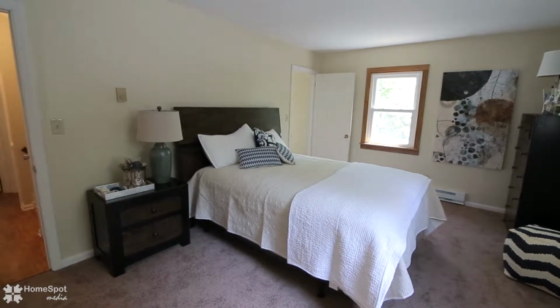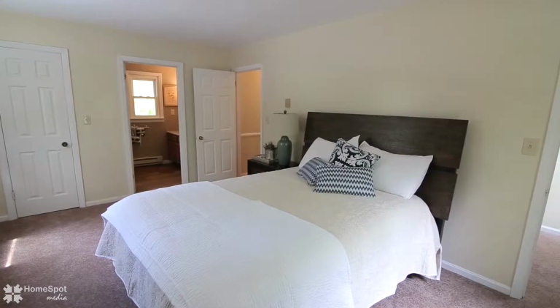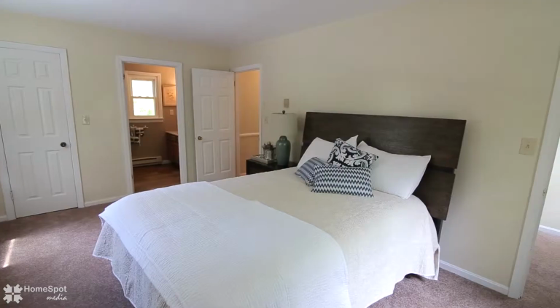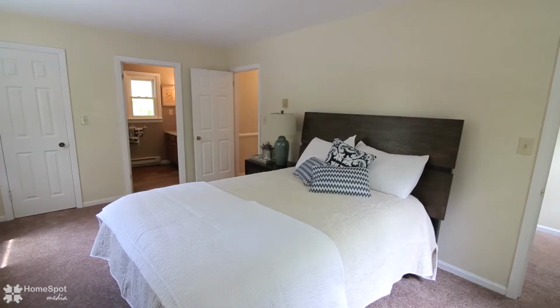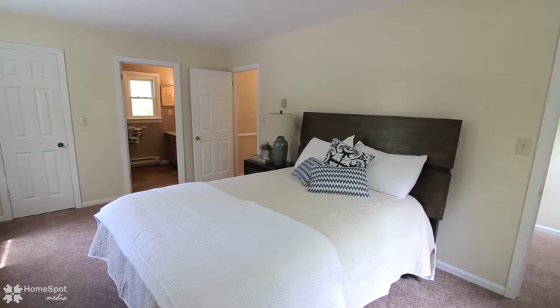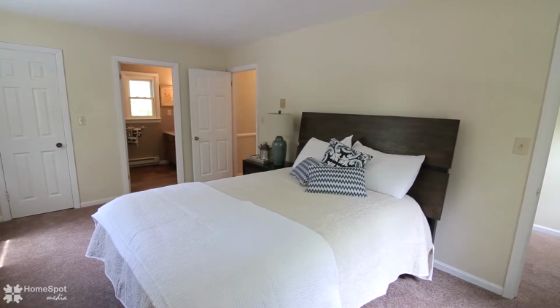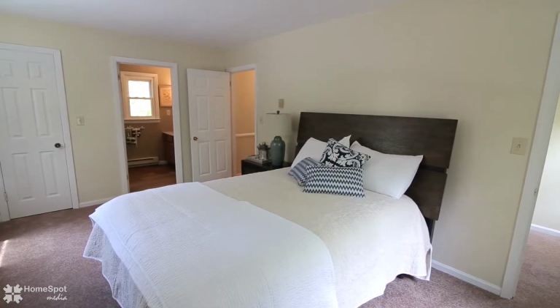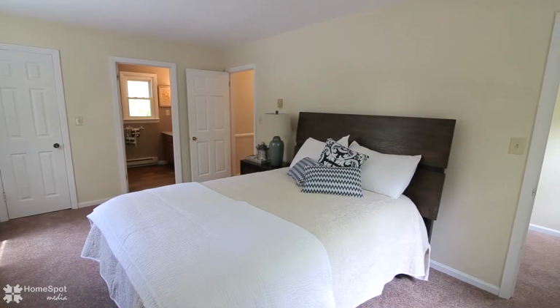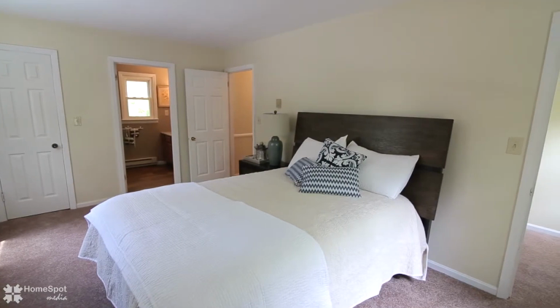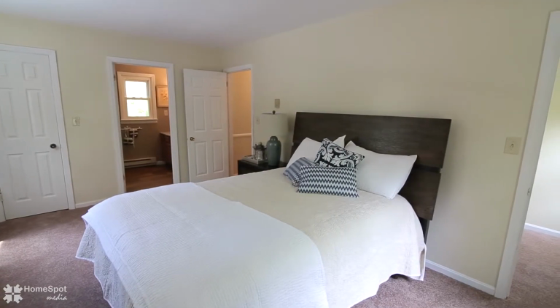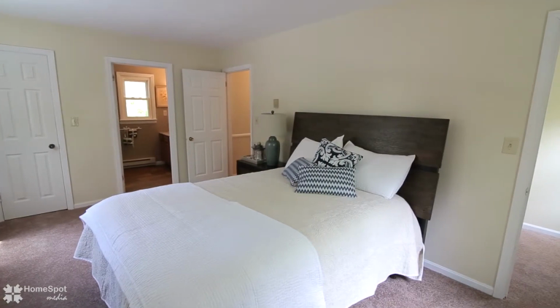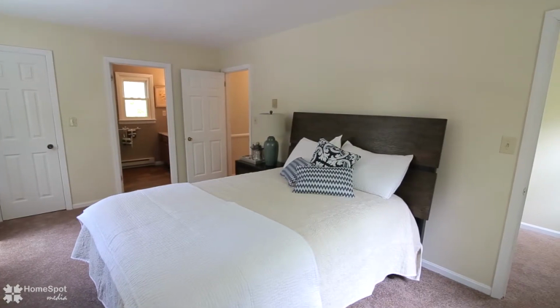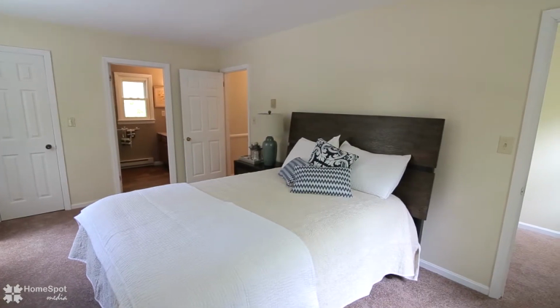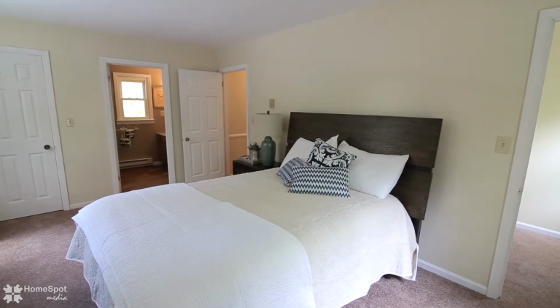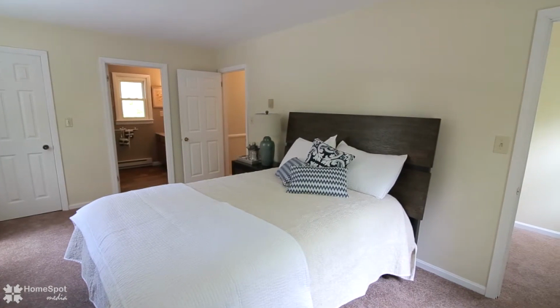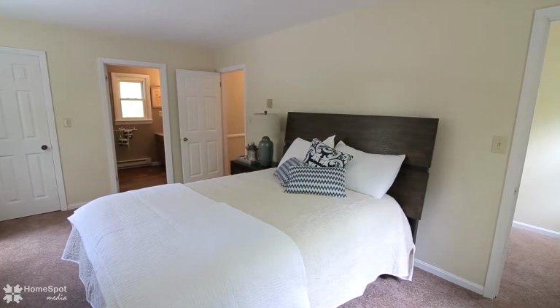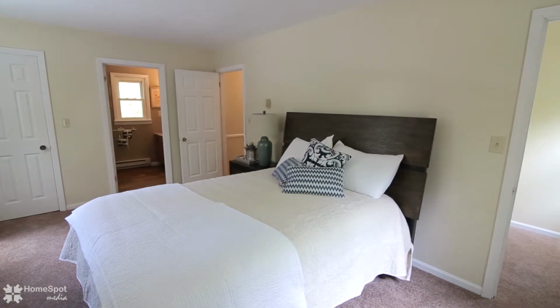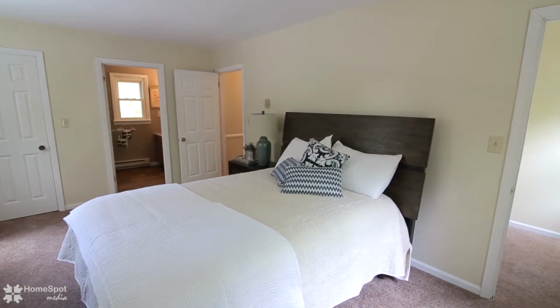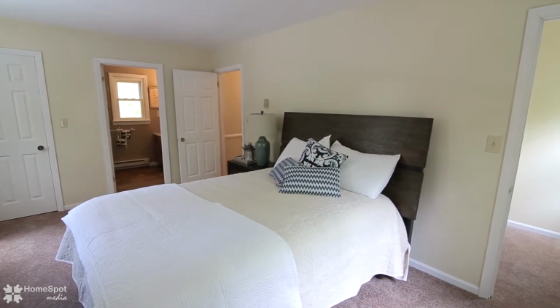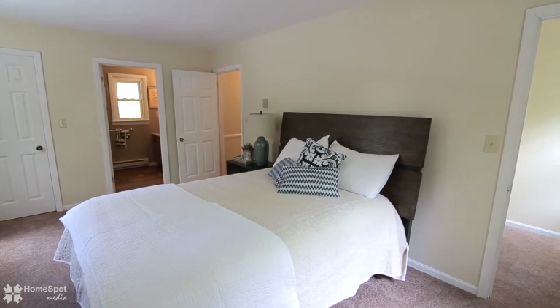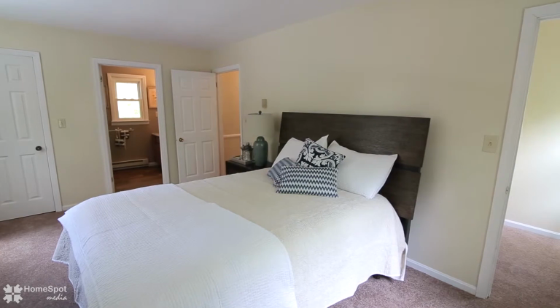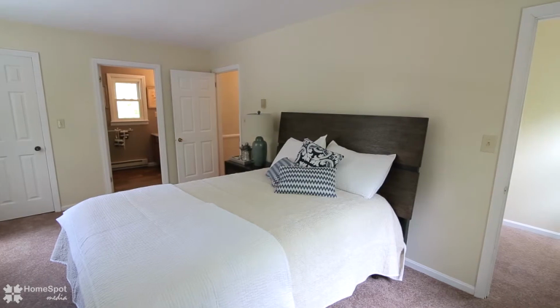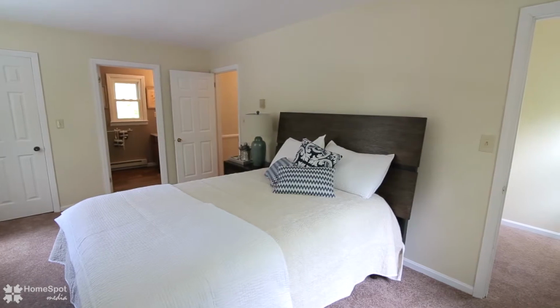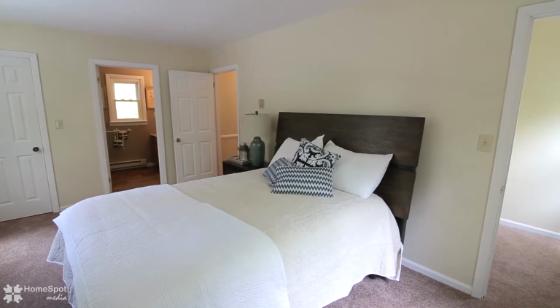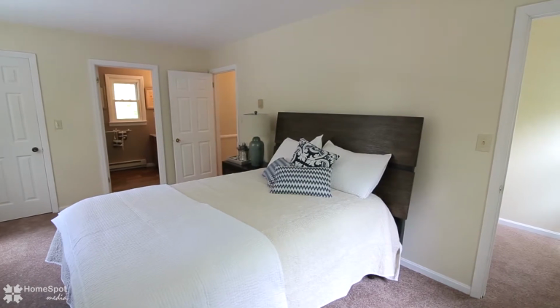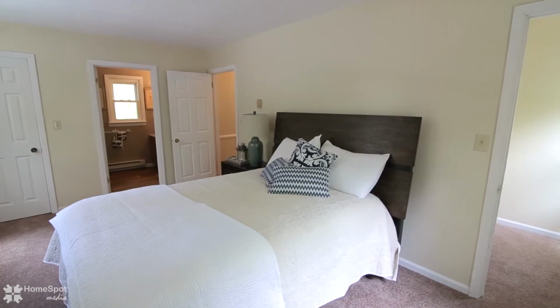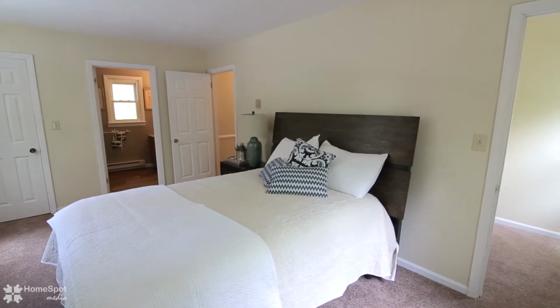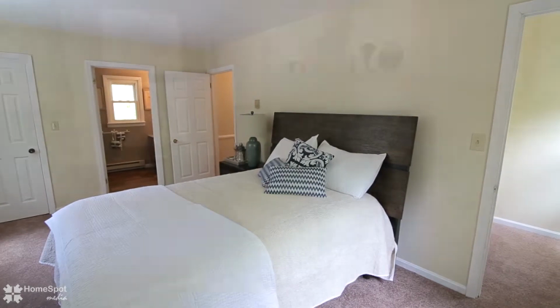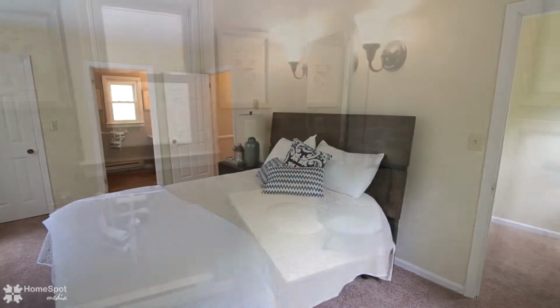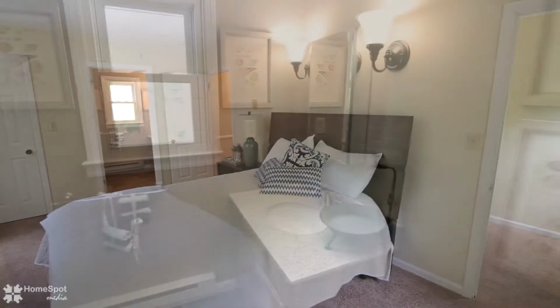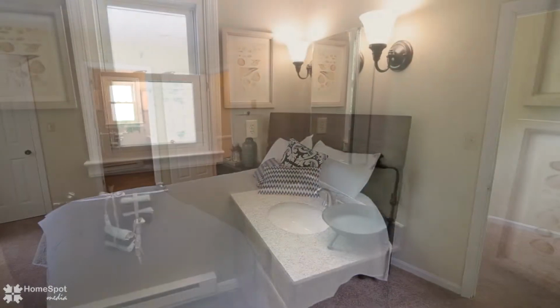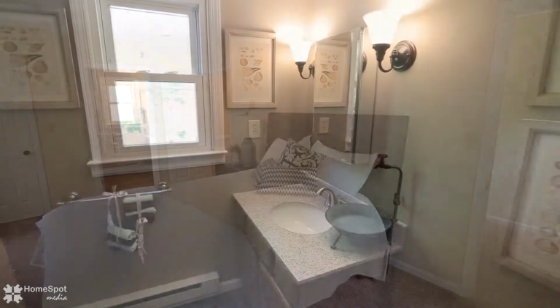The master bedroom suite features a walk-in closet and a new tile bathroom.